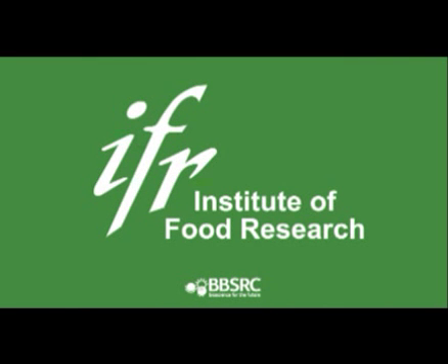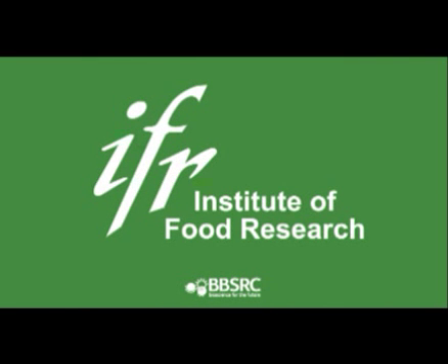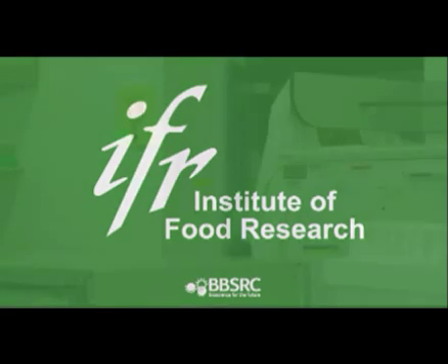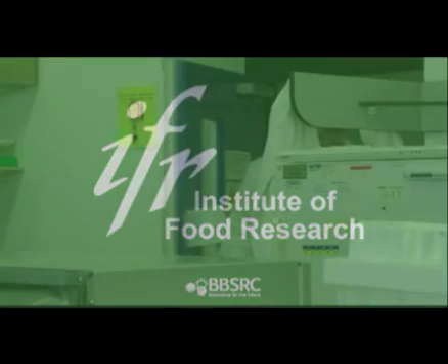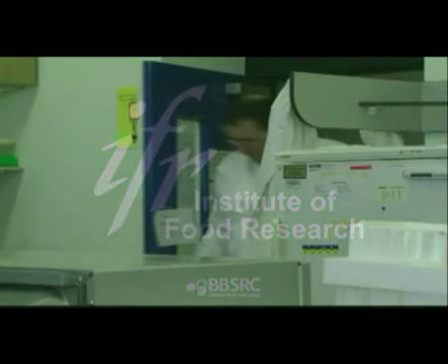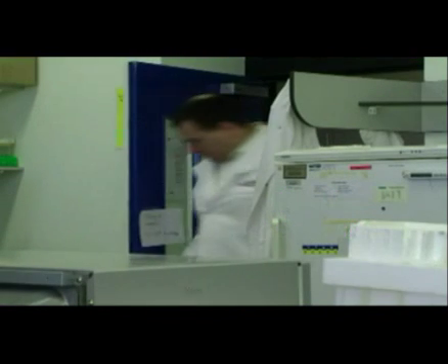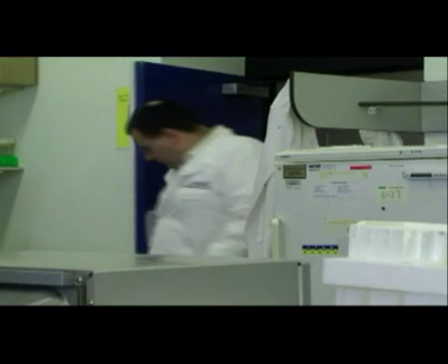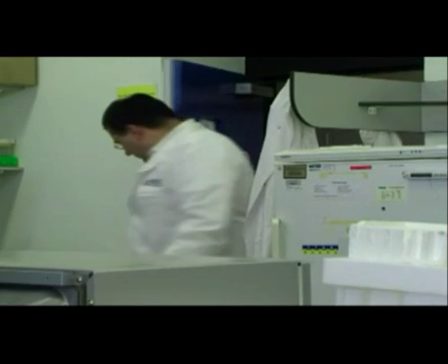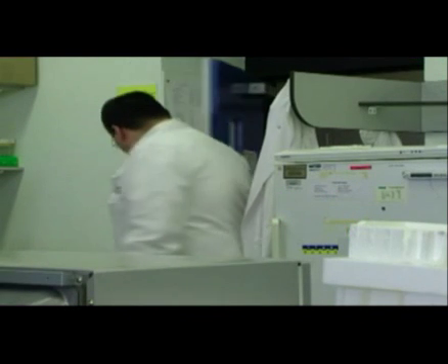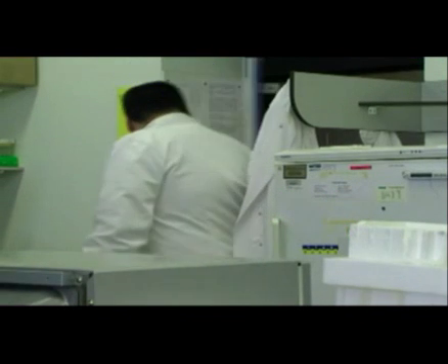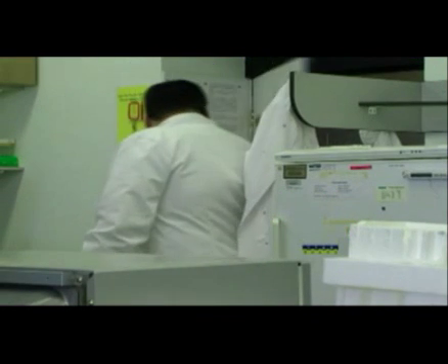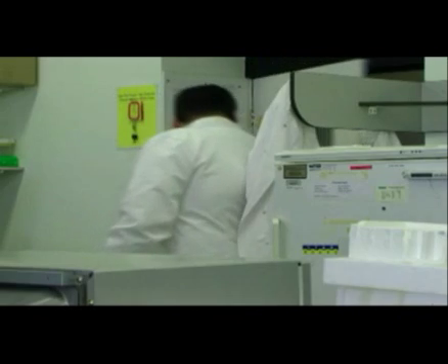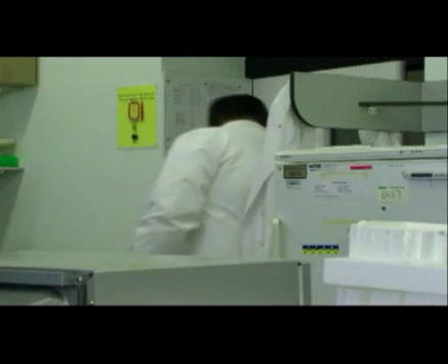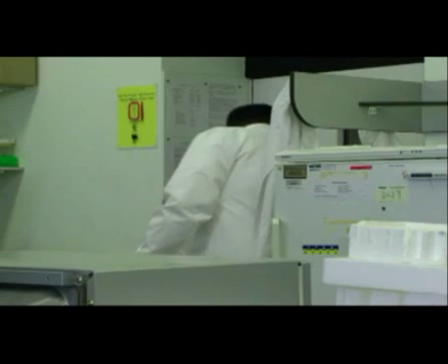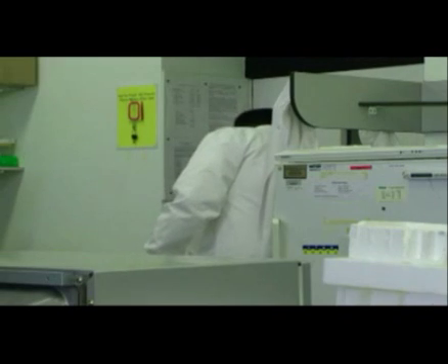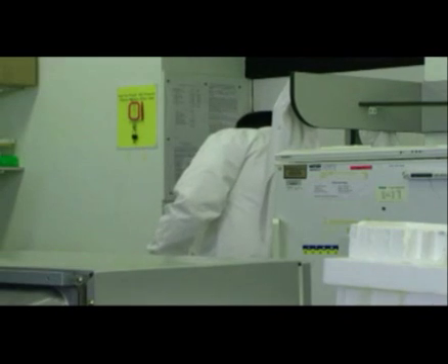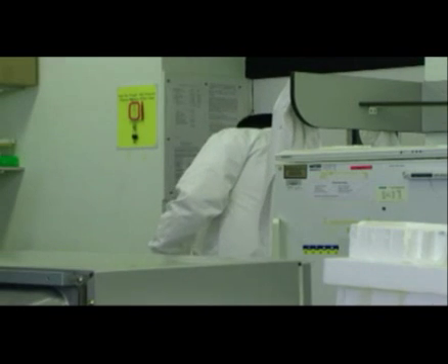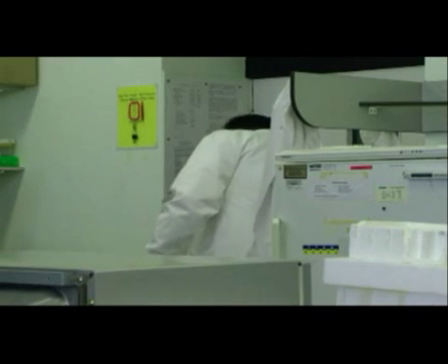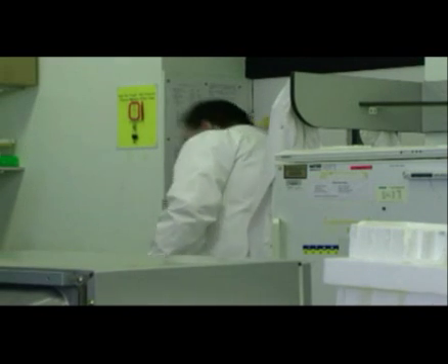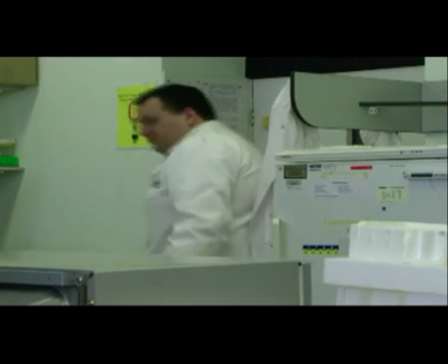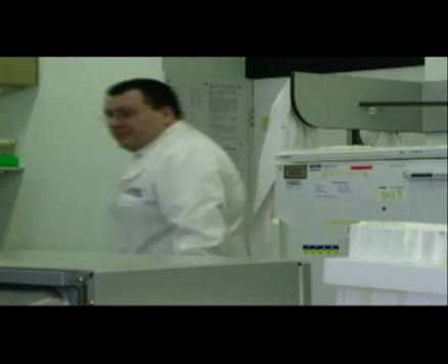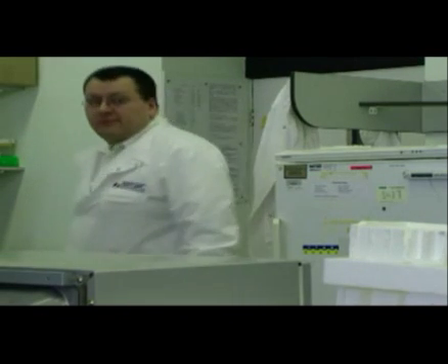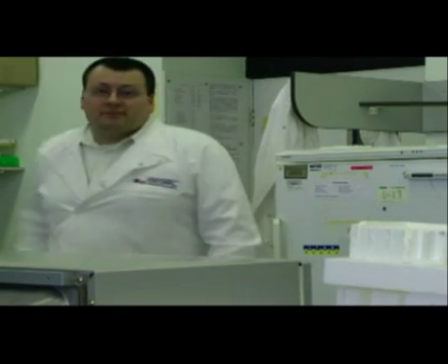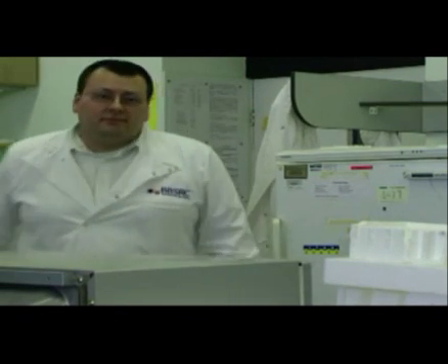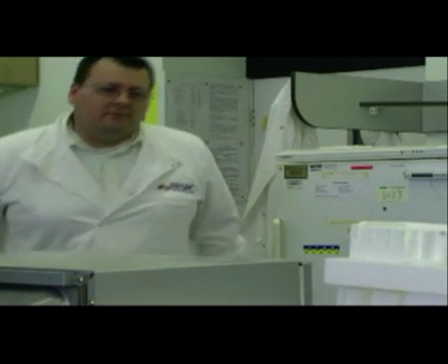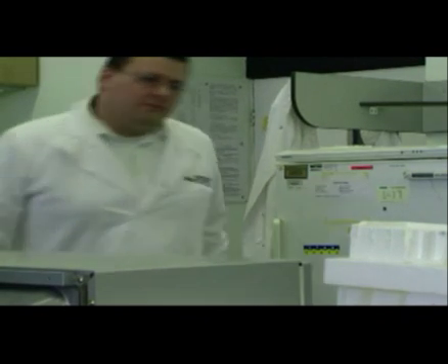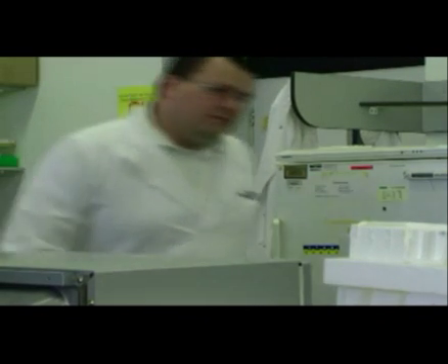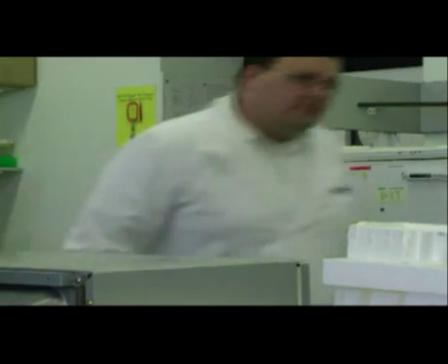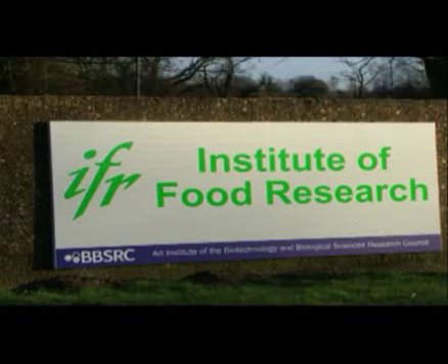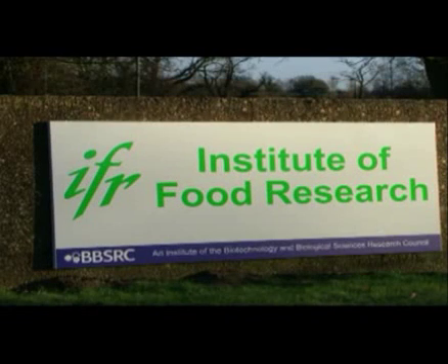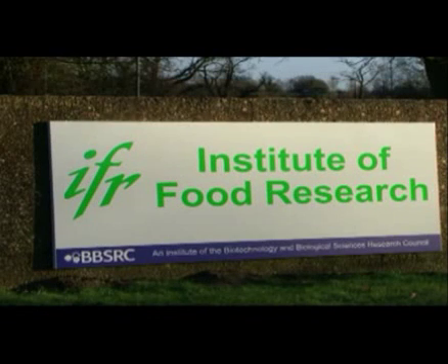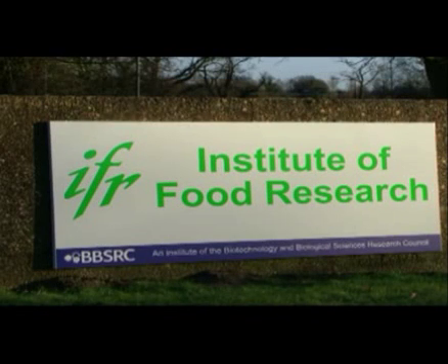My name is Arnoud van Vliet, and I'm the research leader for the Campylobacter research at the Institute of Food Research.